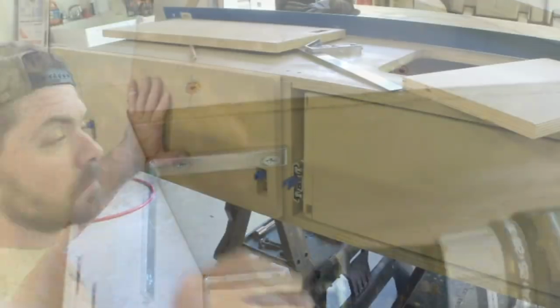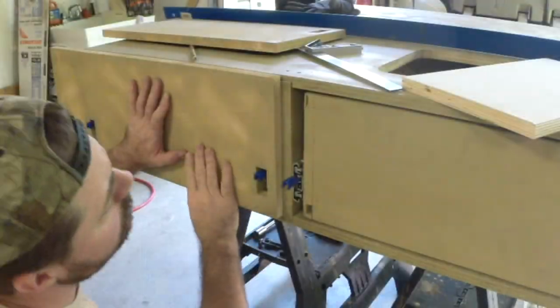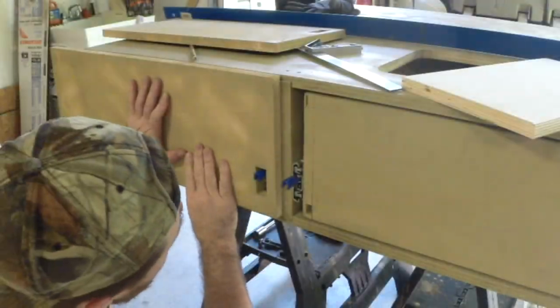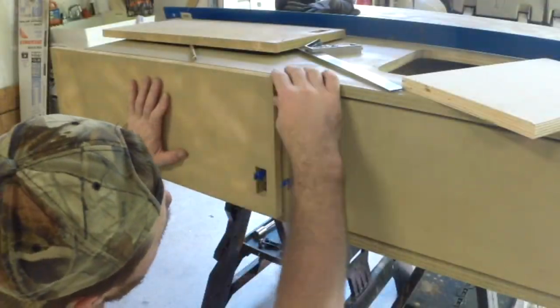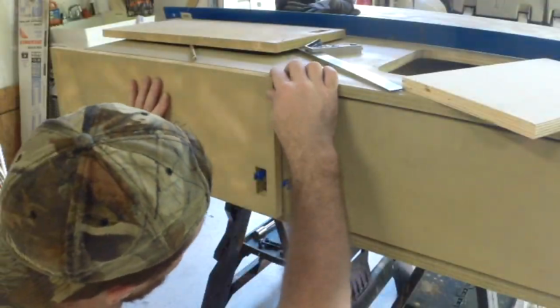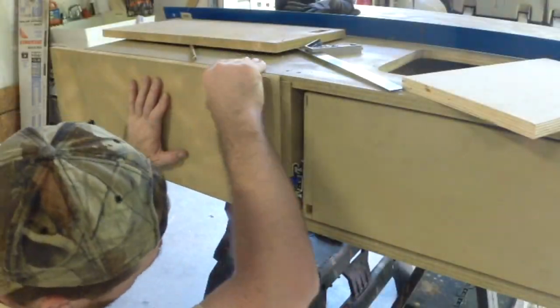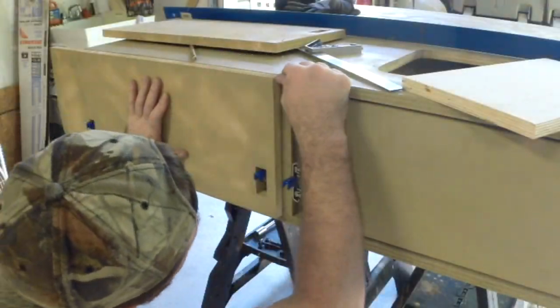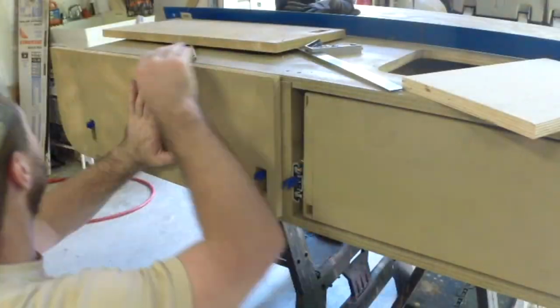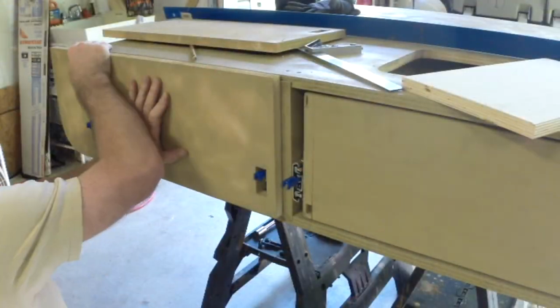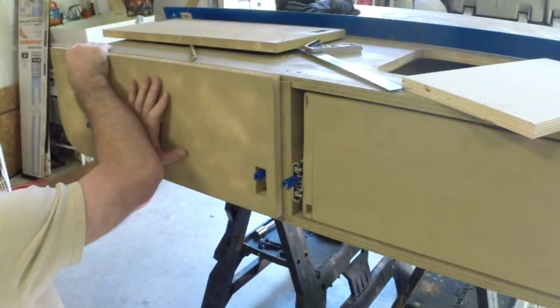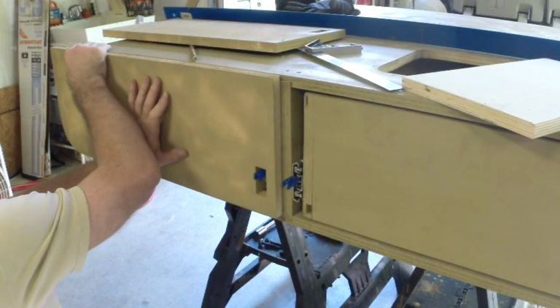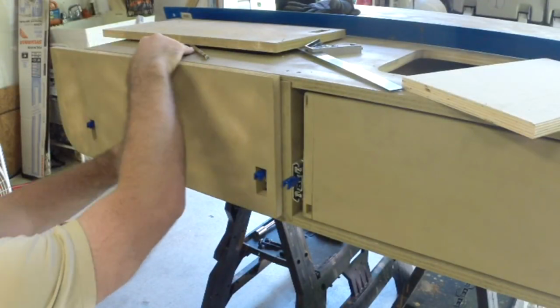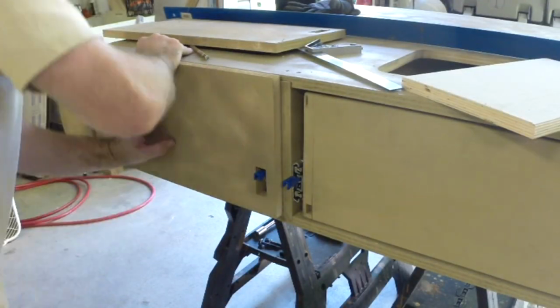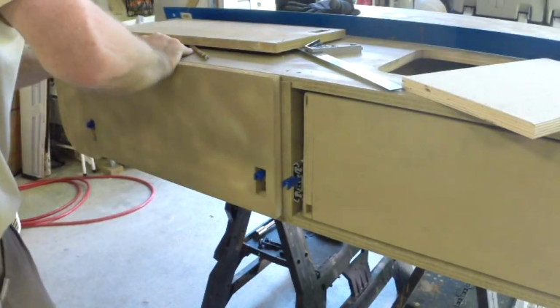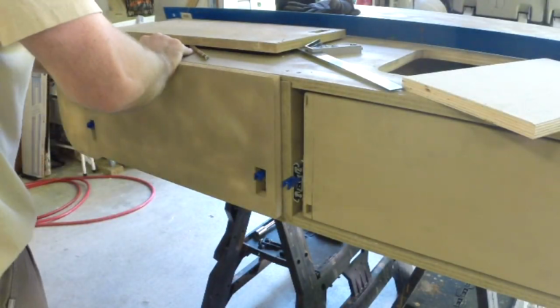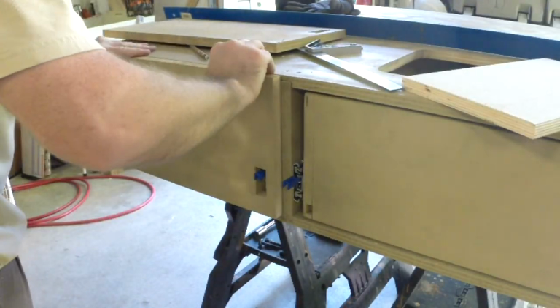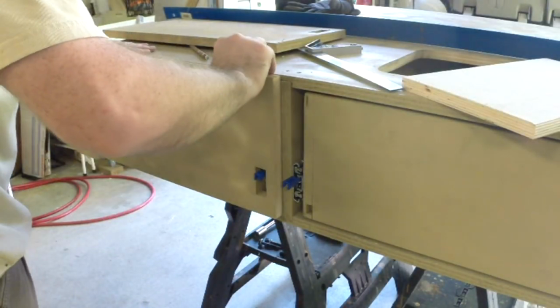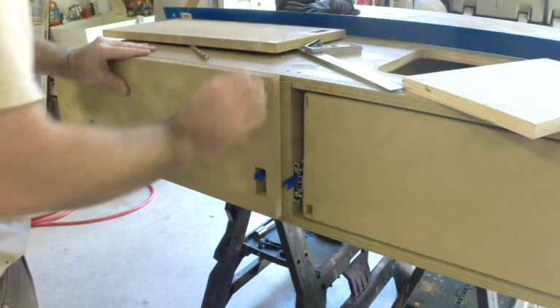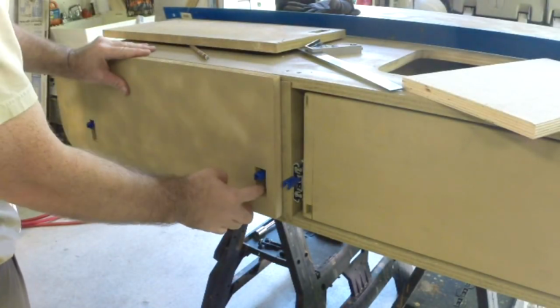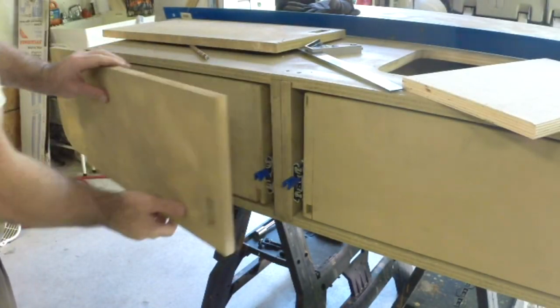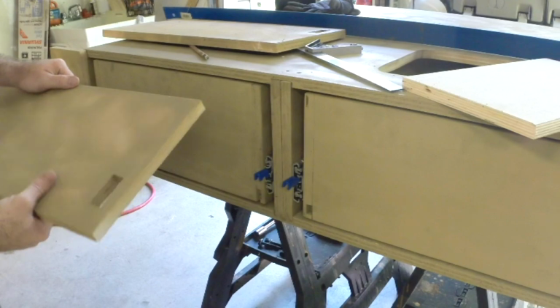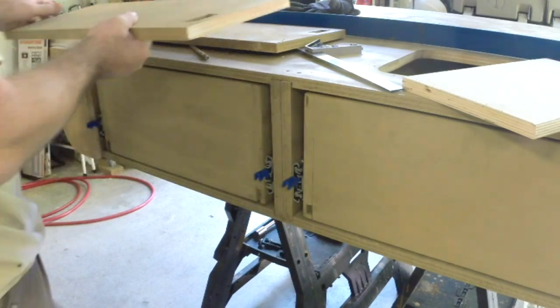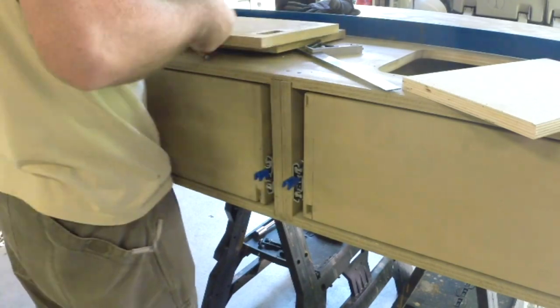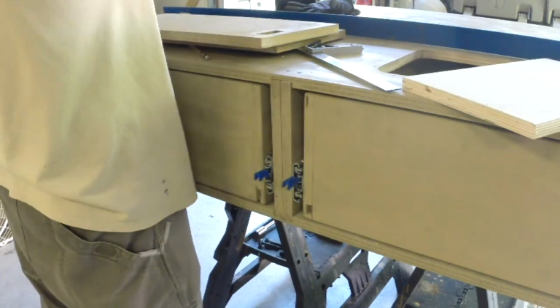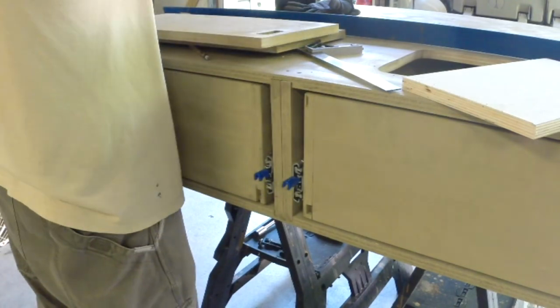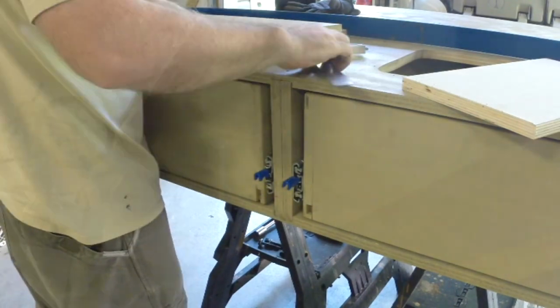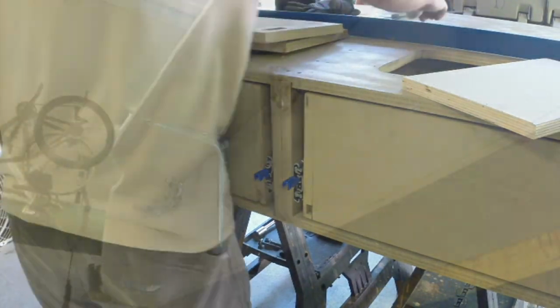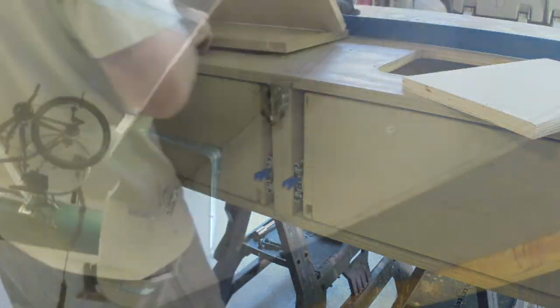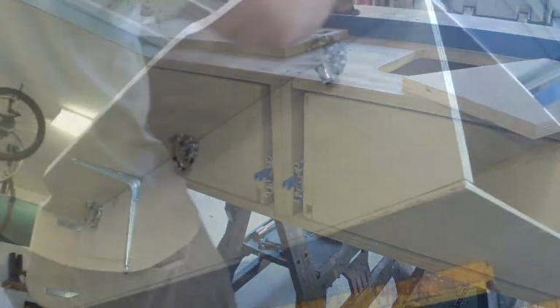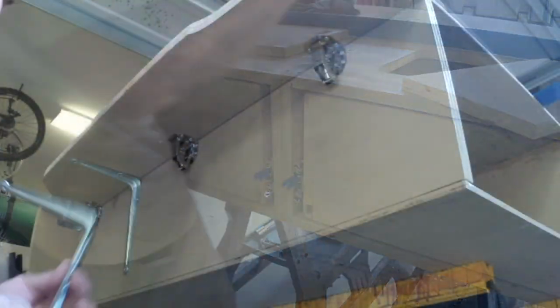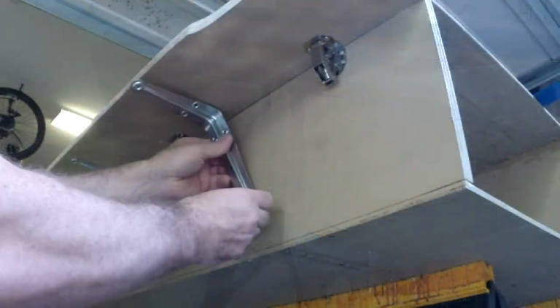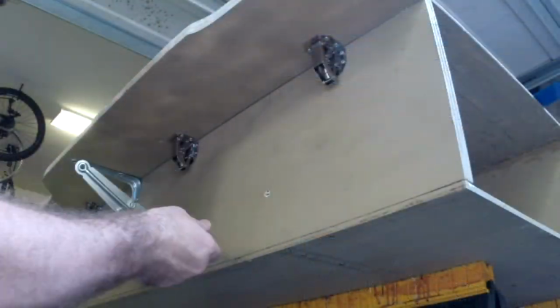The drawer fronts took a little extra TLC to make sure the latch still closed easily.